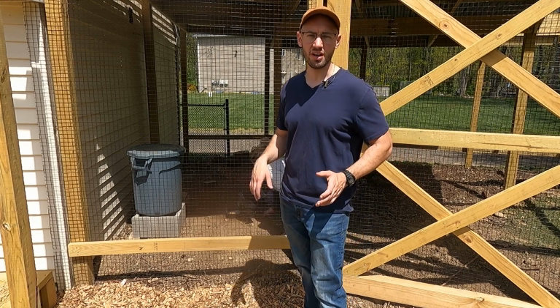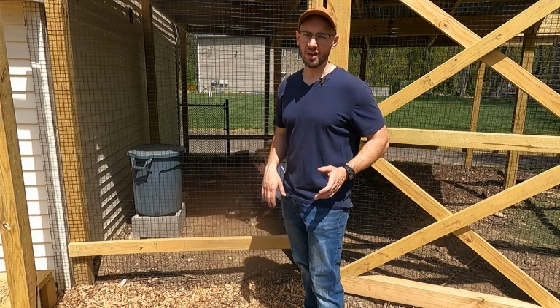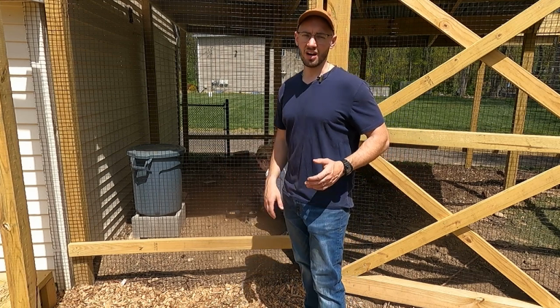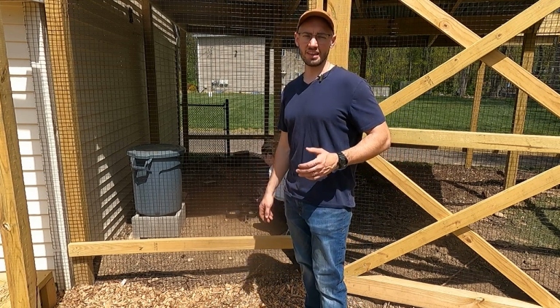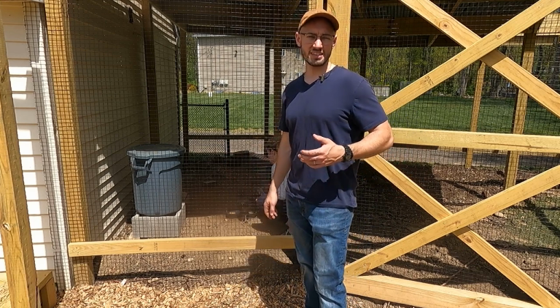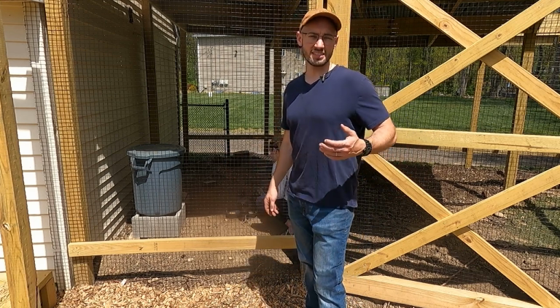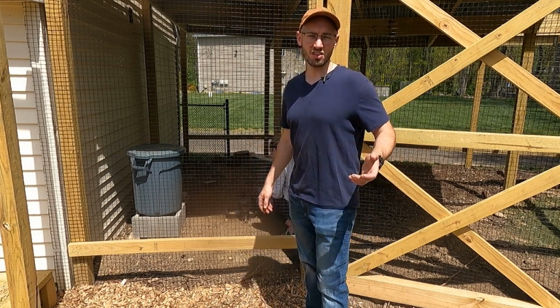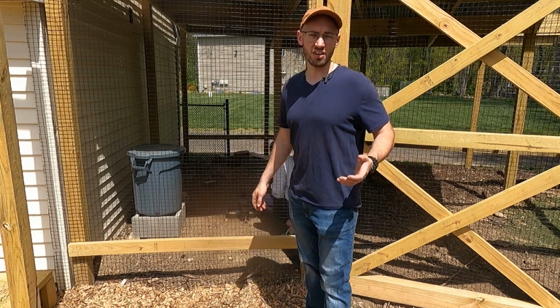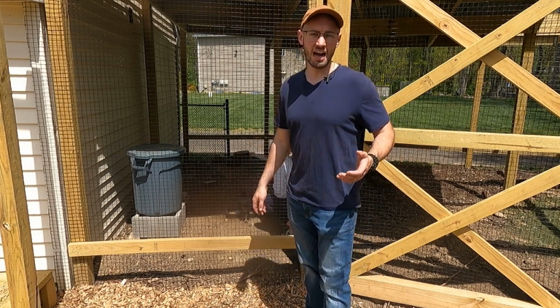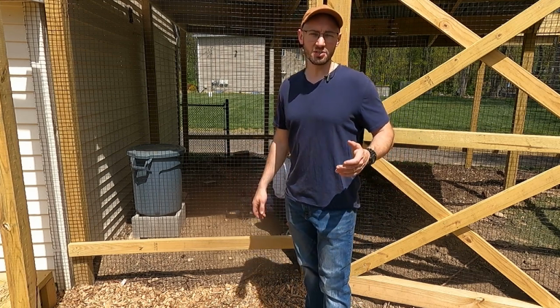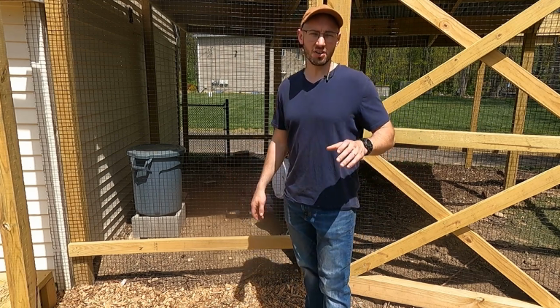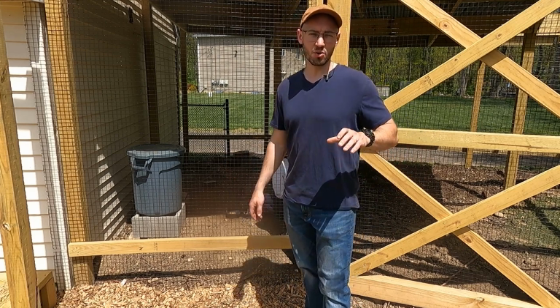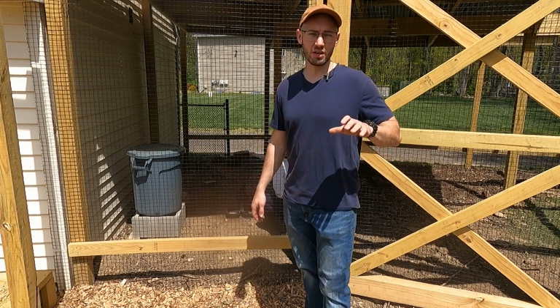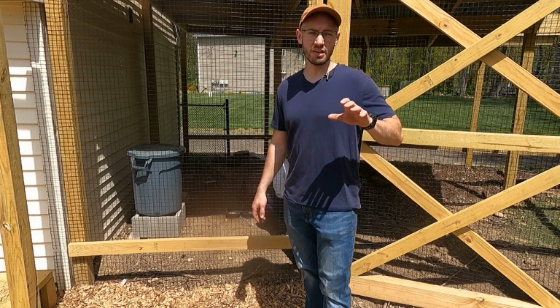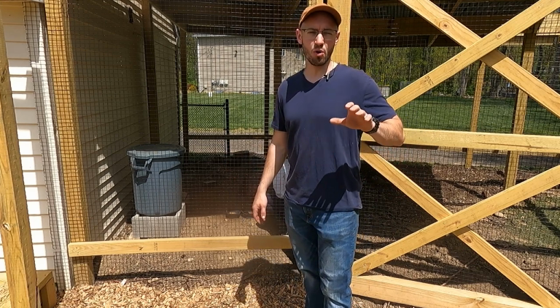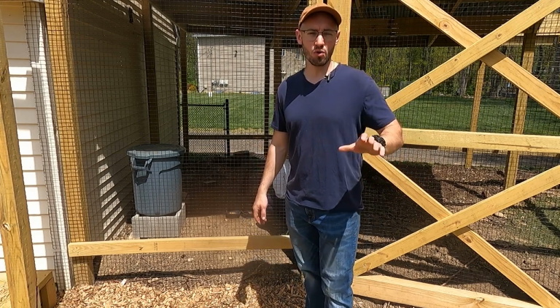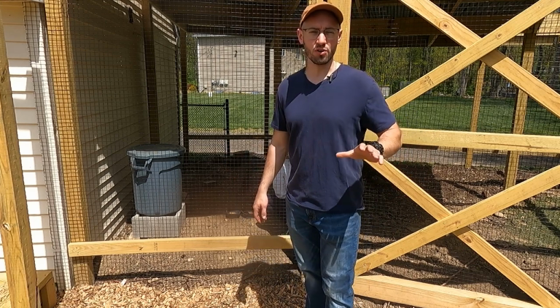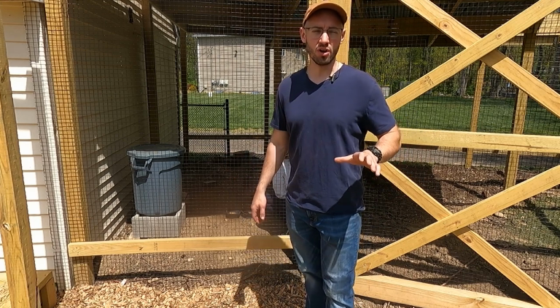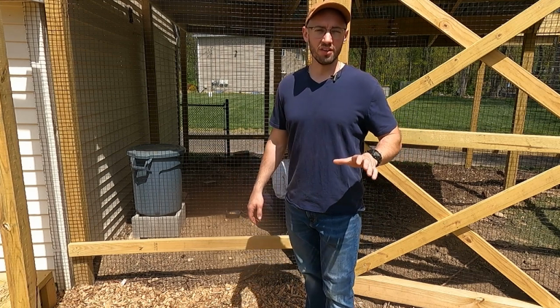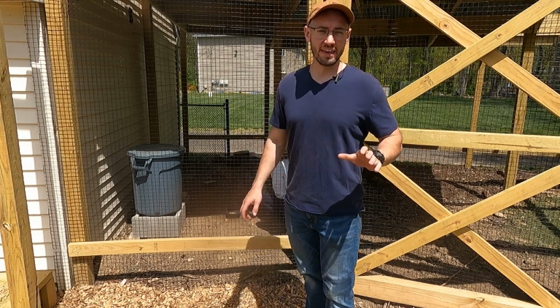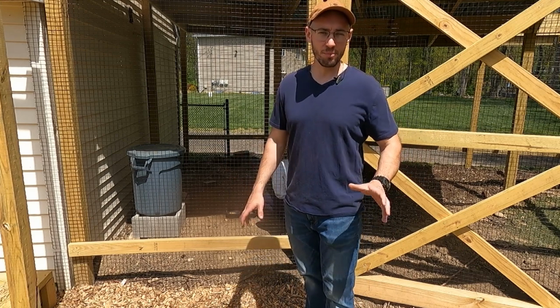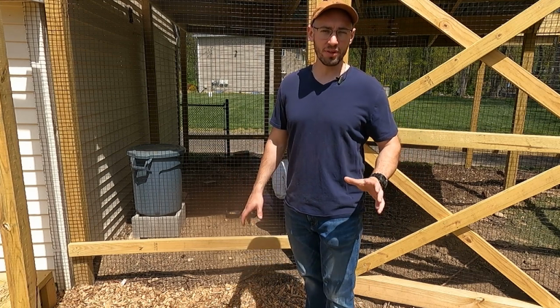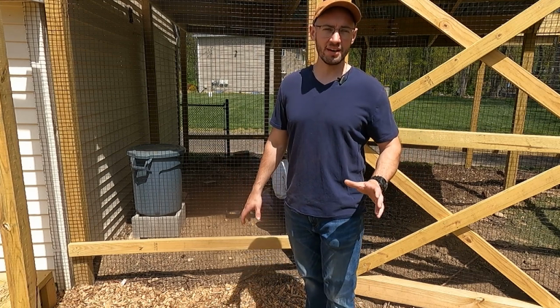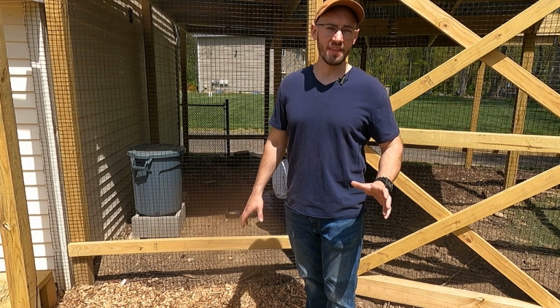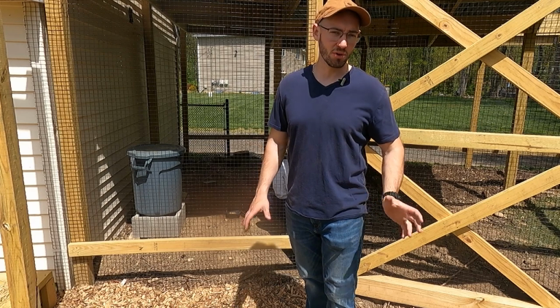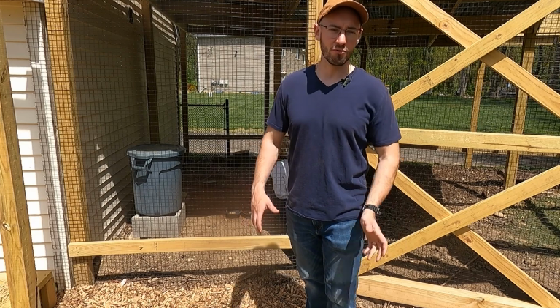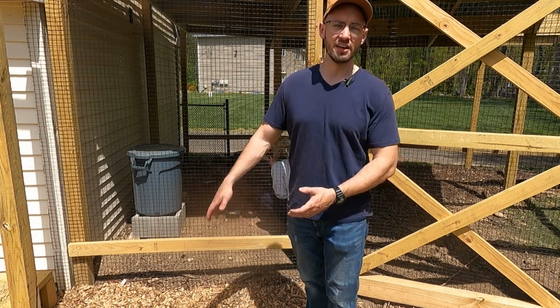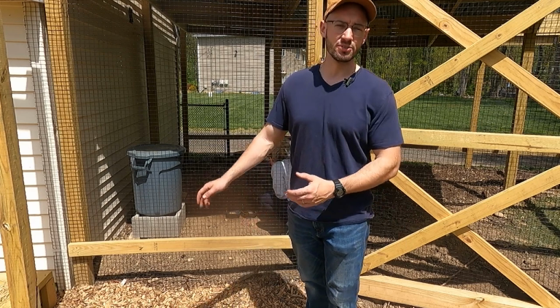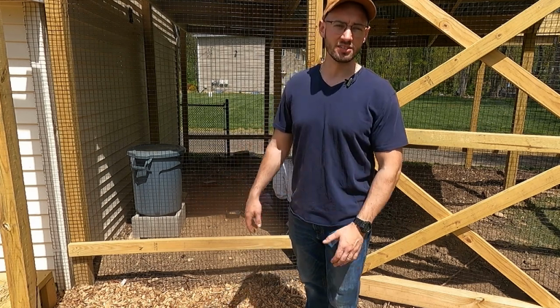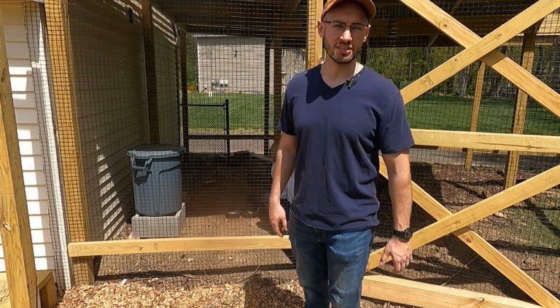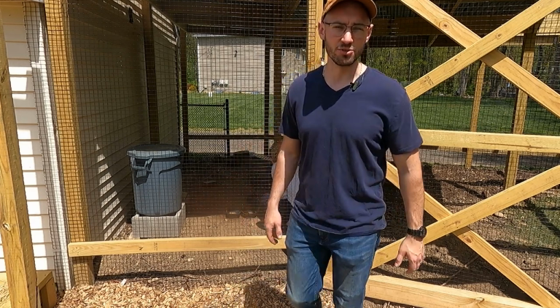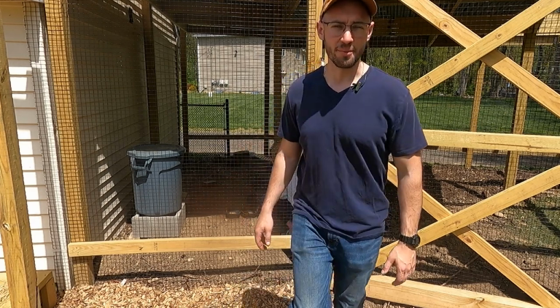Let's get started. I just want to quickly go over the game plan and then we'll get right into it.